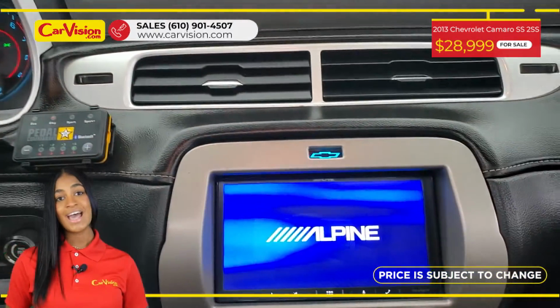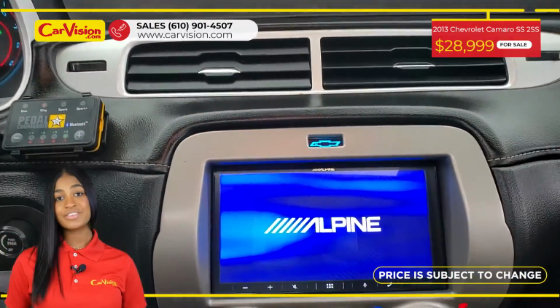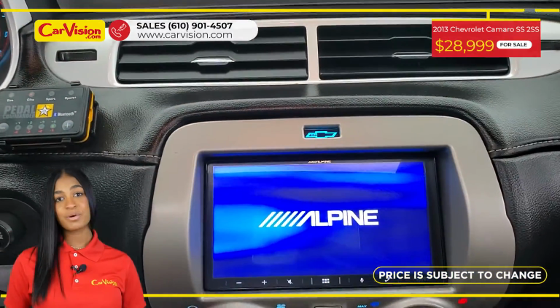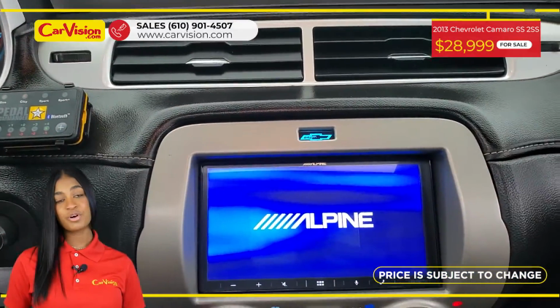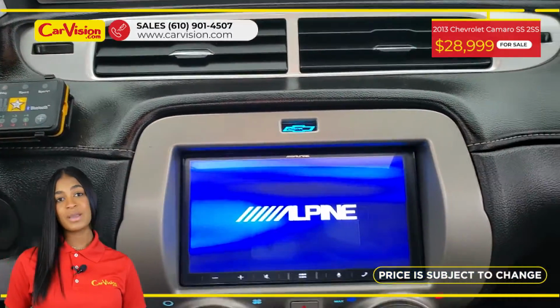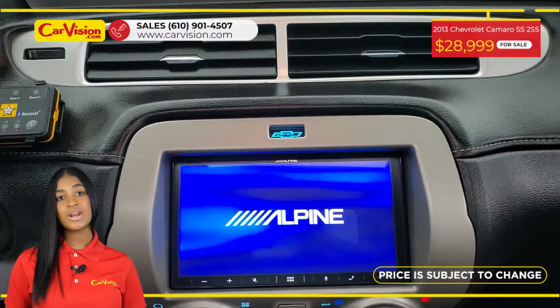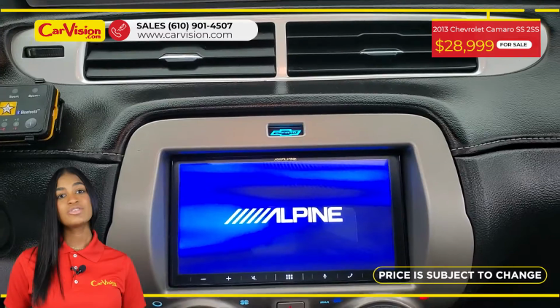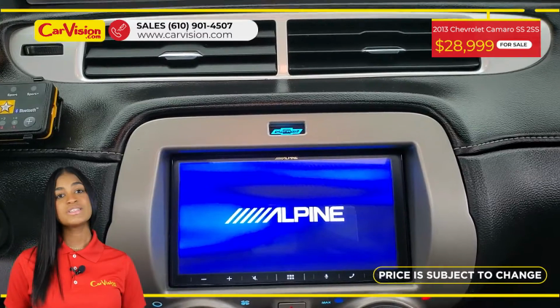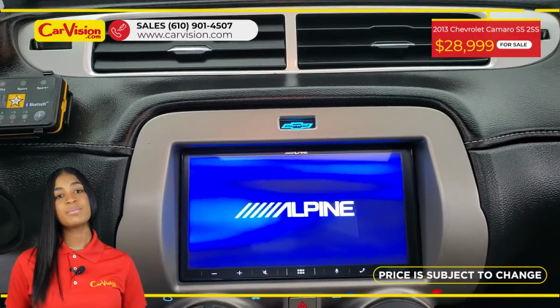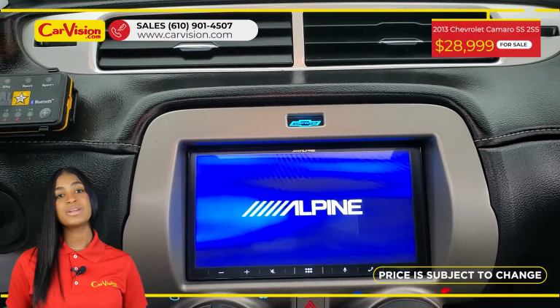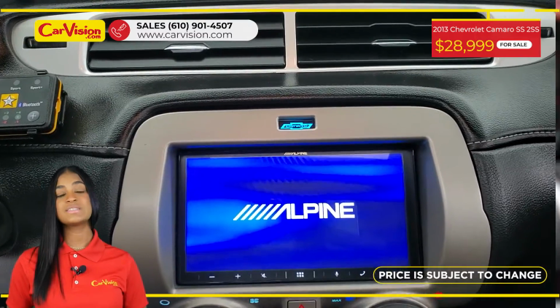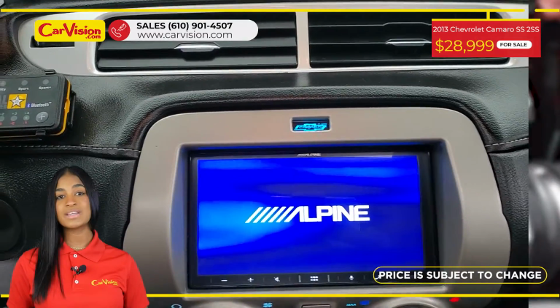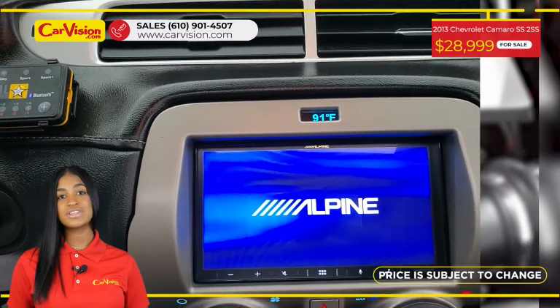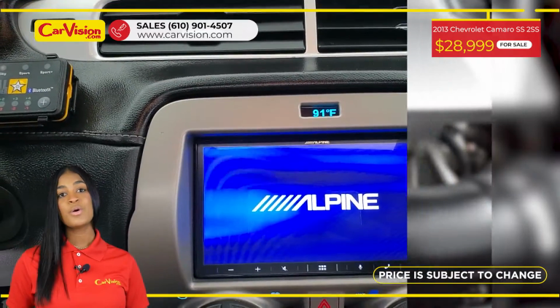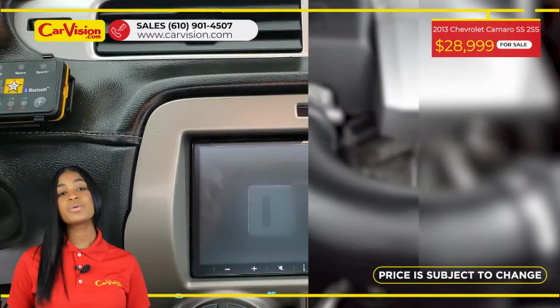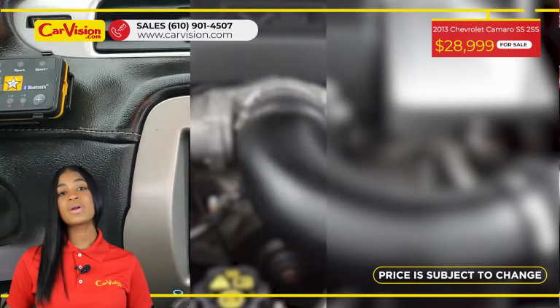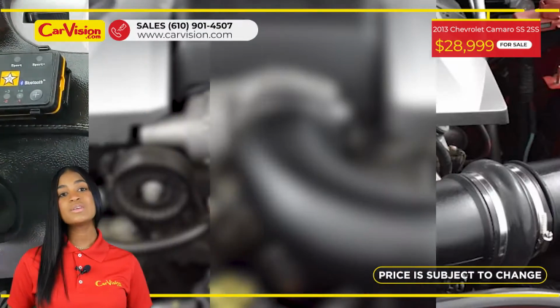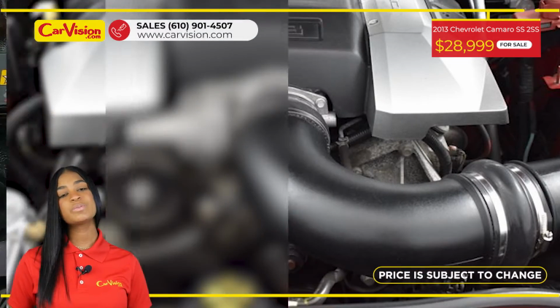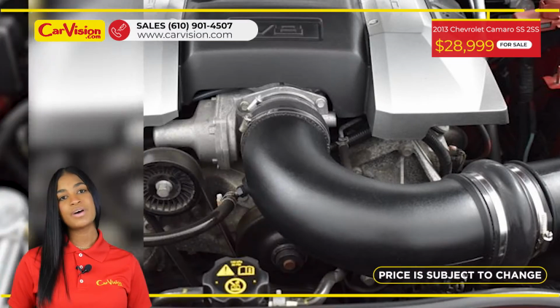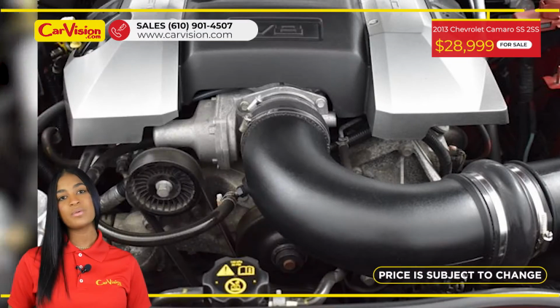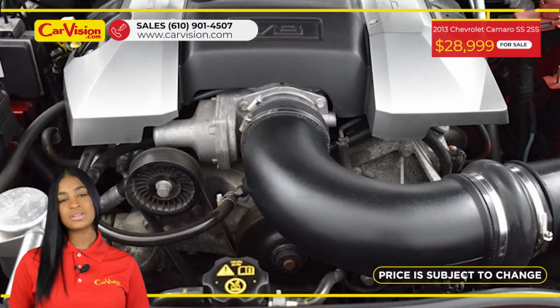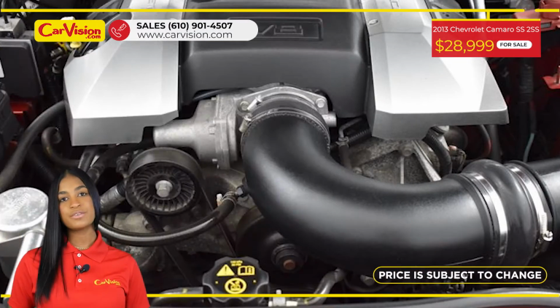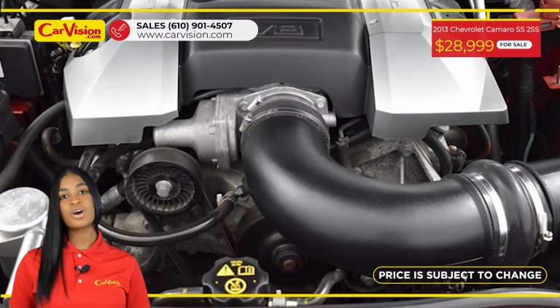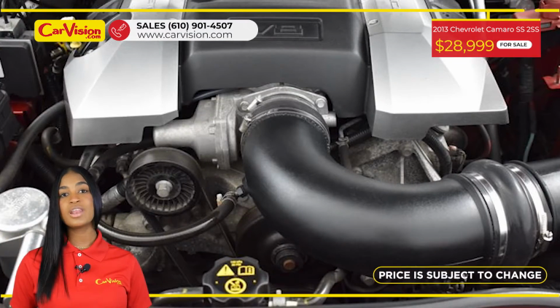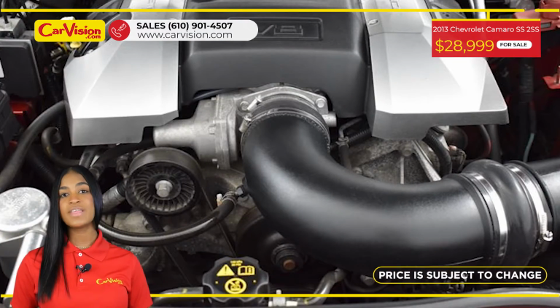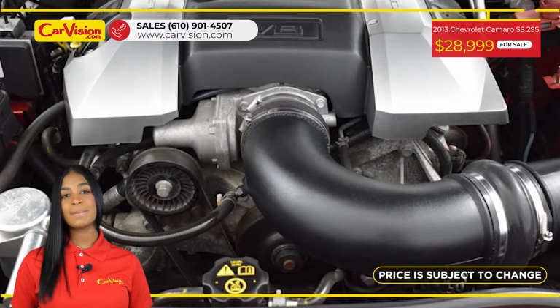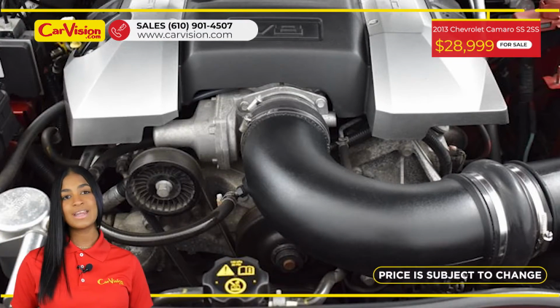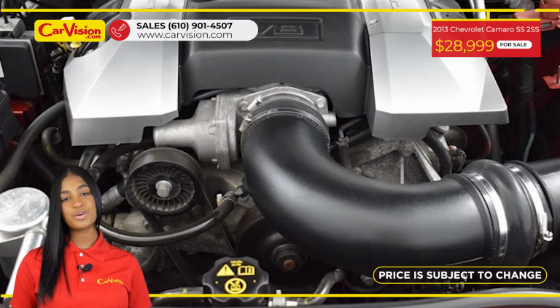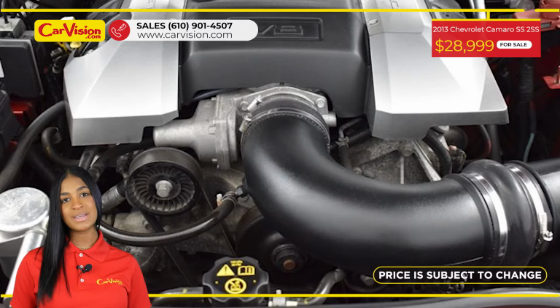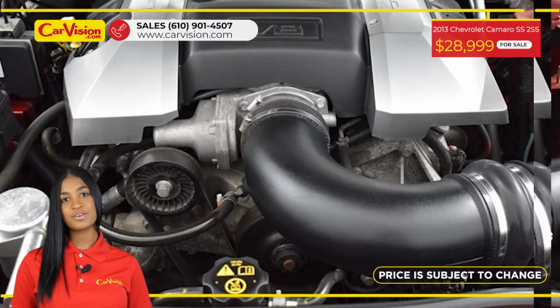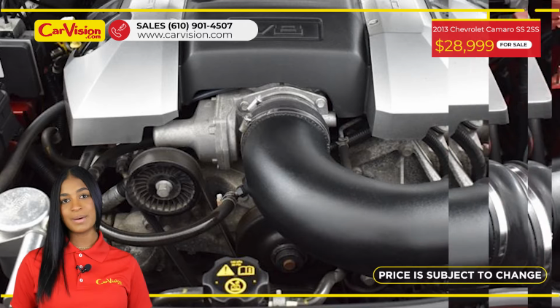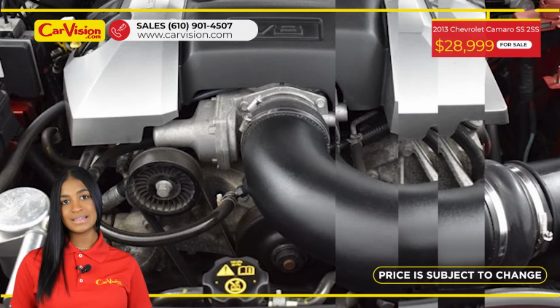After performing a 110-point inspection, we're proud to provide a warranty for all of them and your peace of mind.